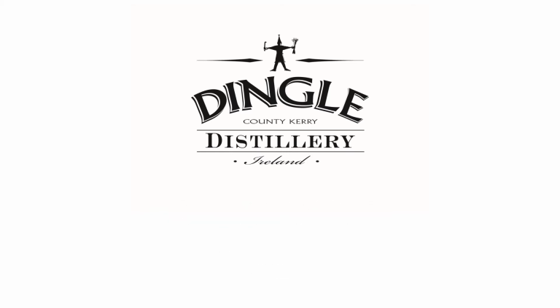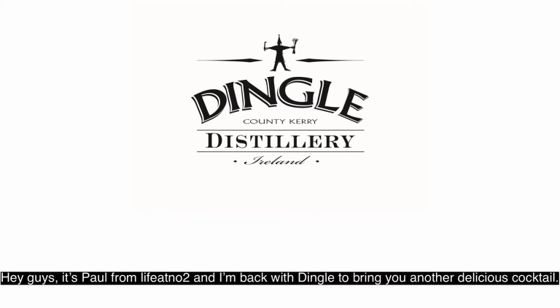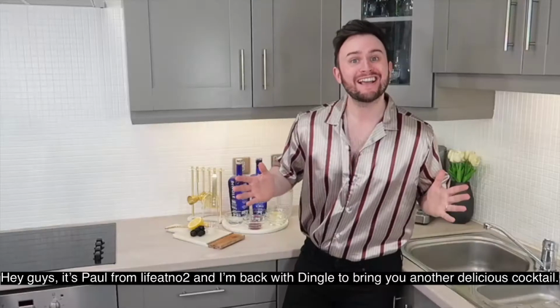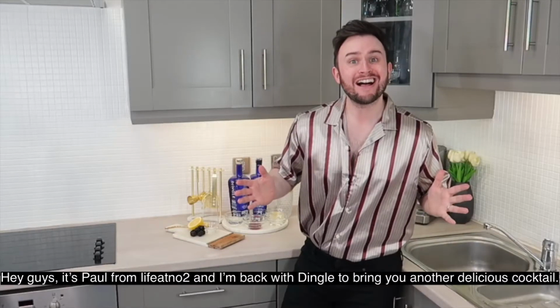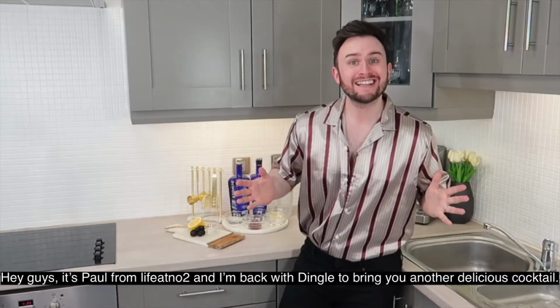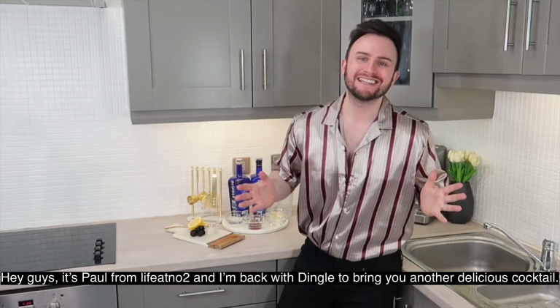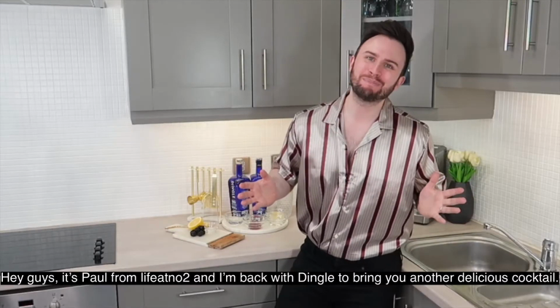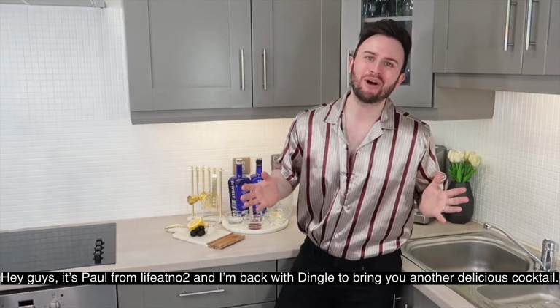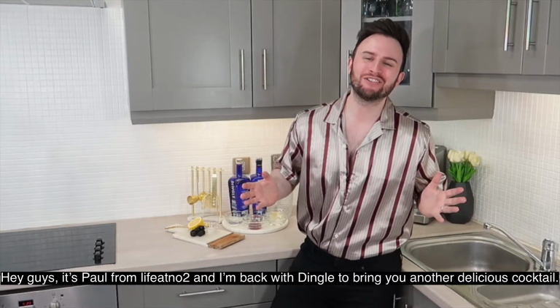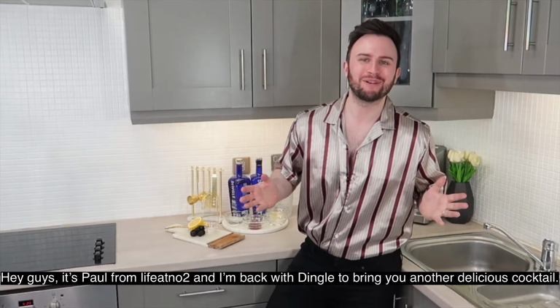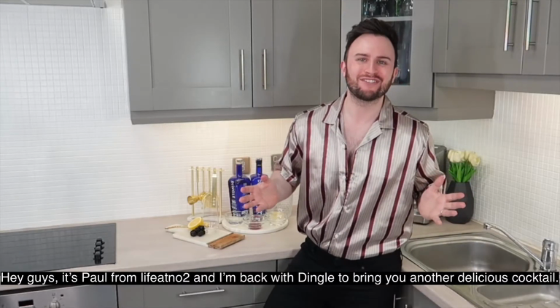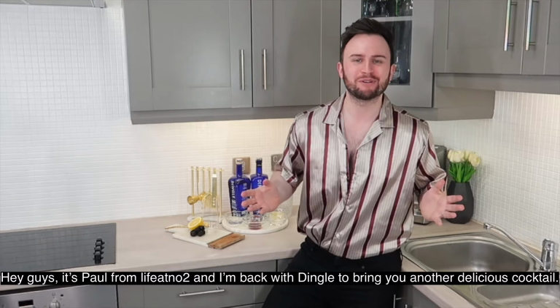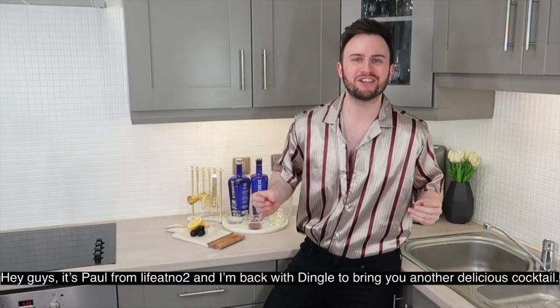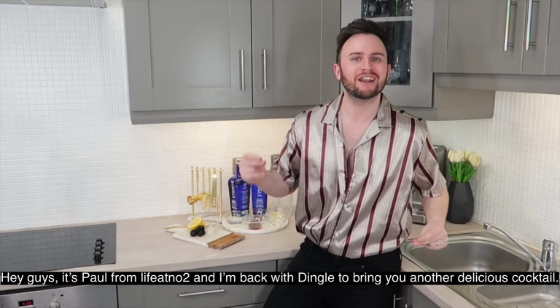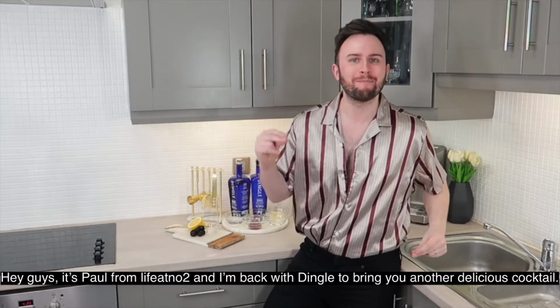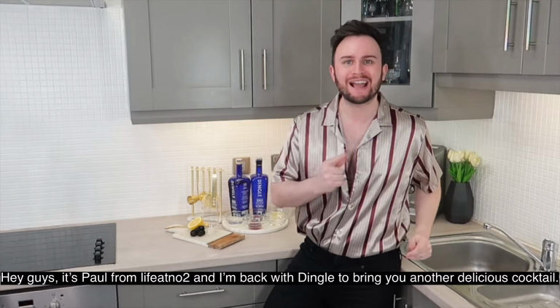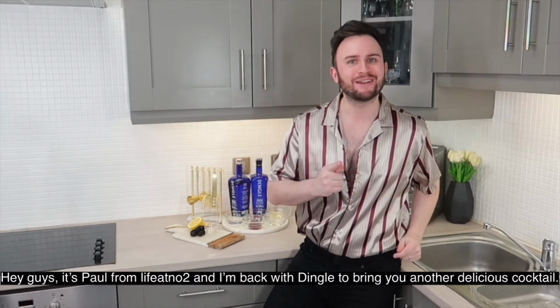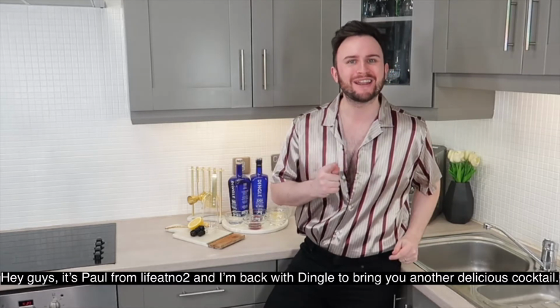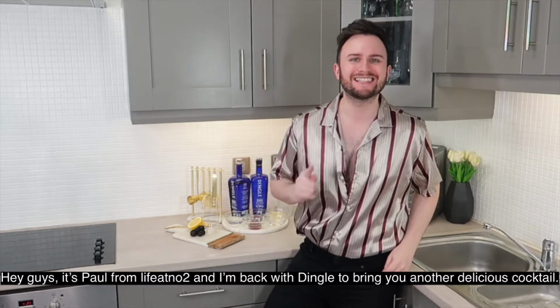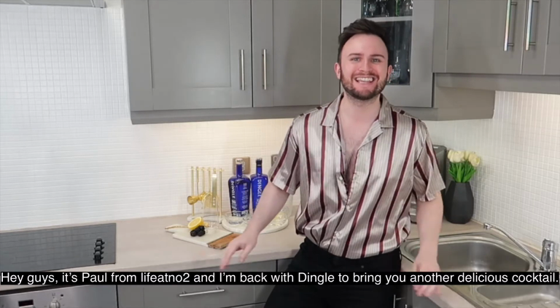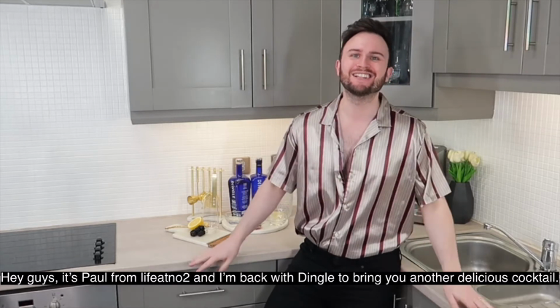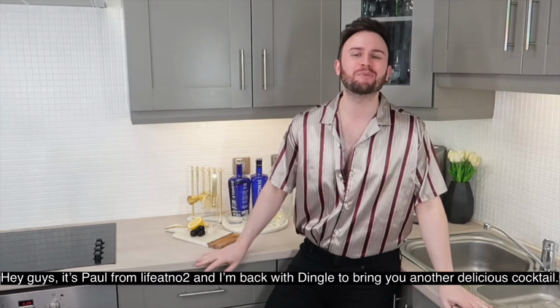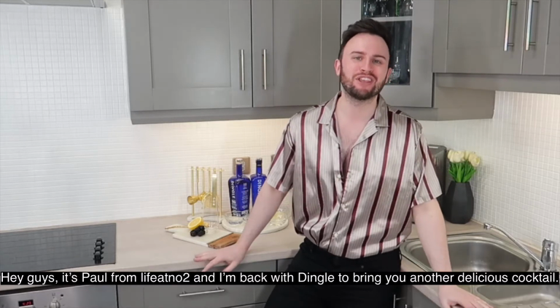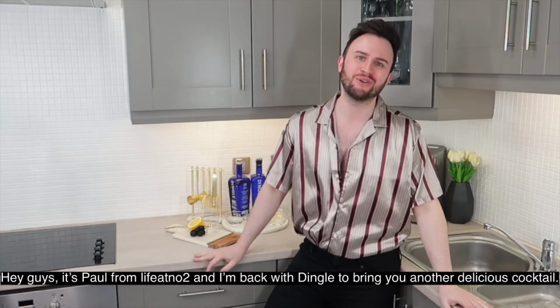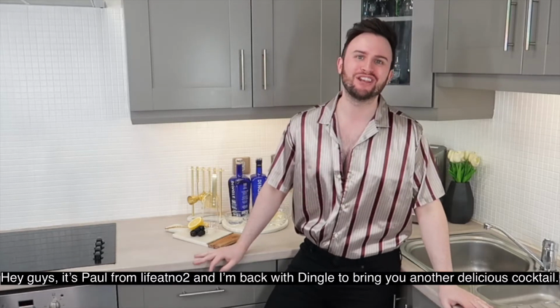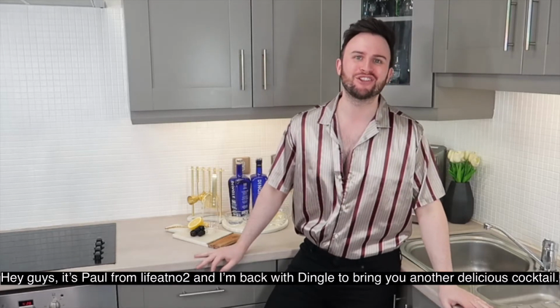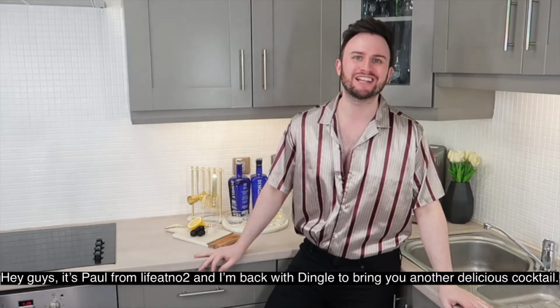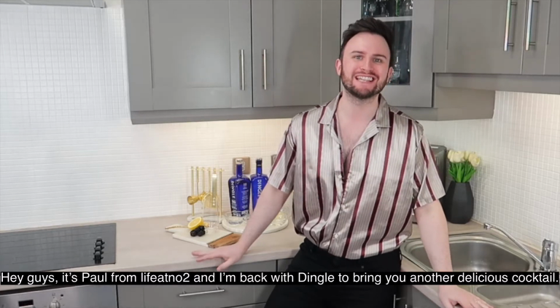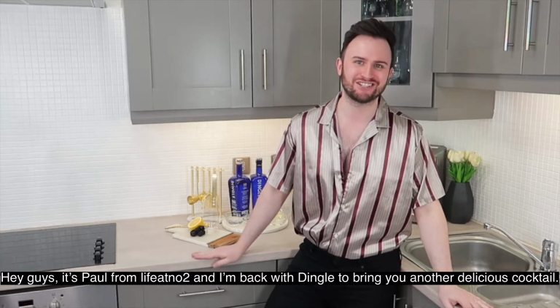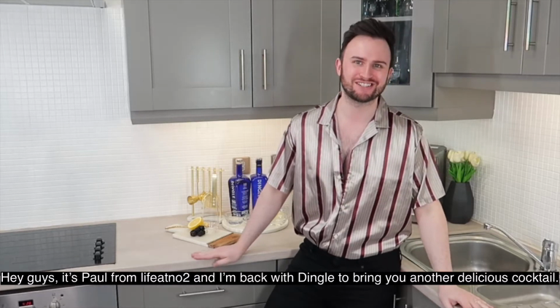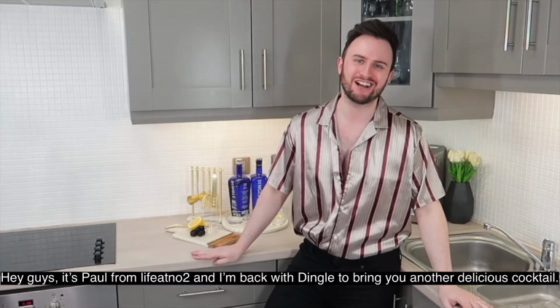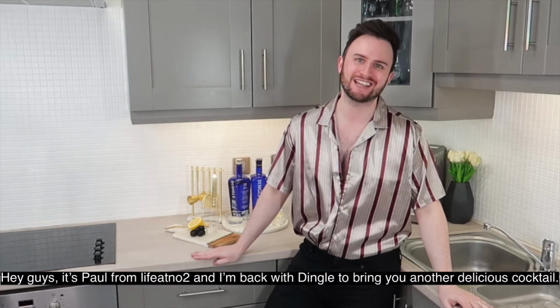Hey guys, it's Paul from Life at Number 2 and I'm back with Dingle to bring you another delicious cocktail.